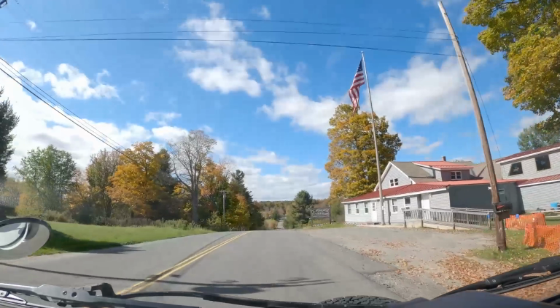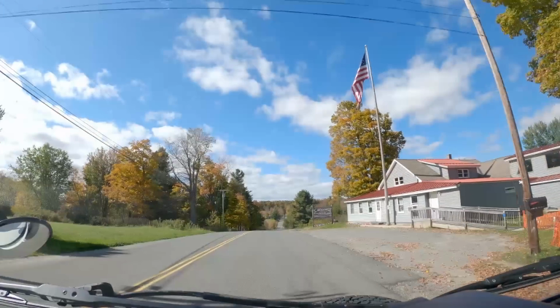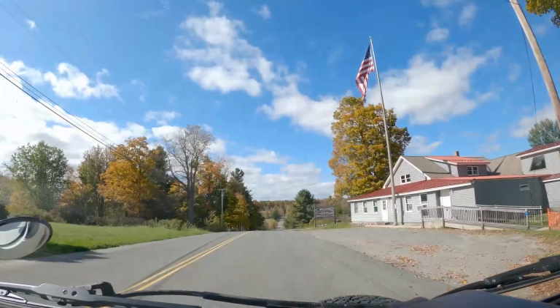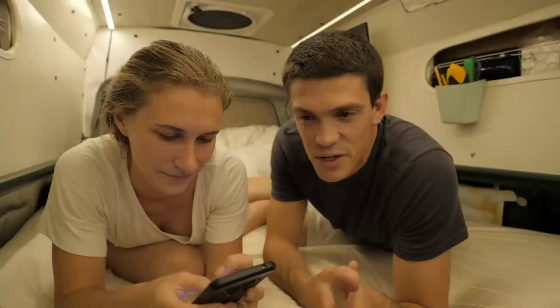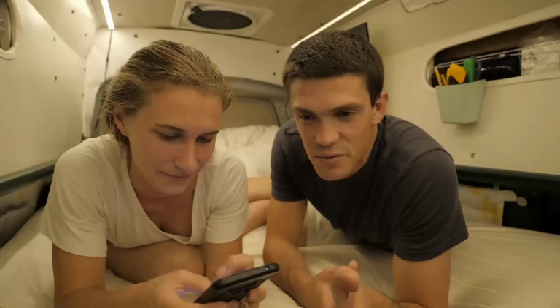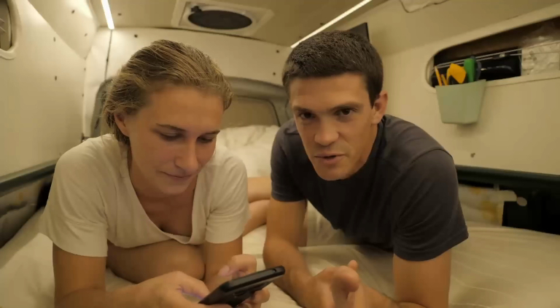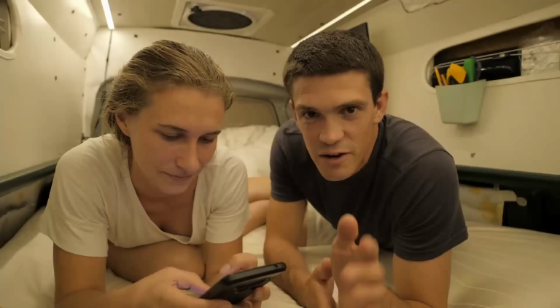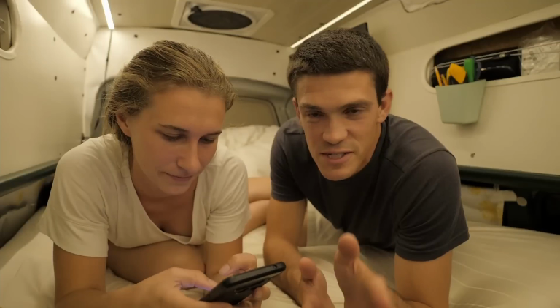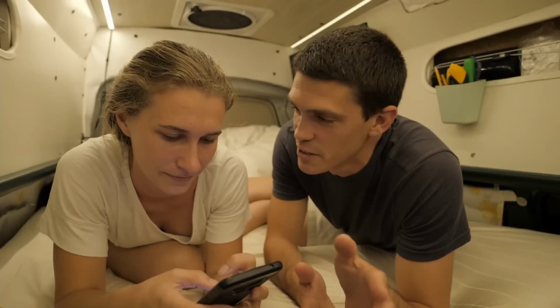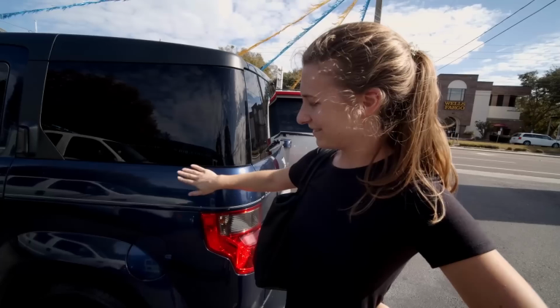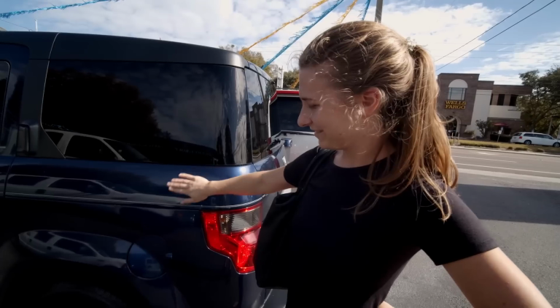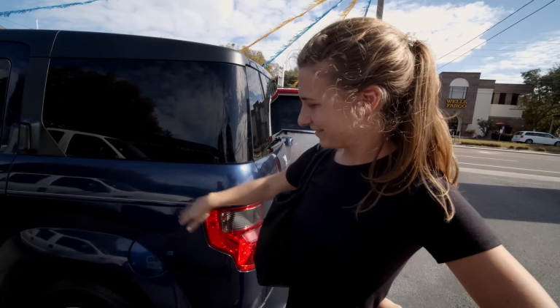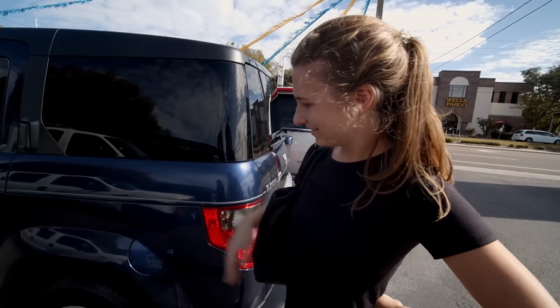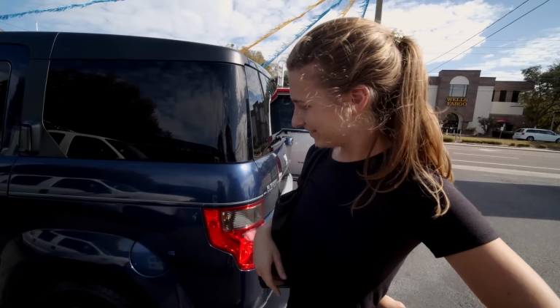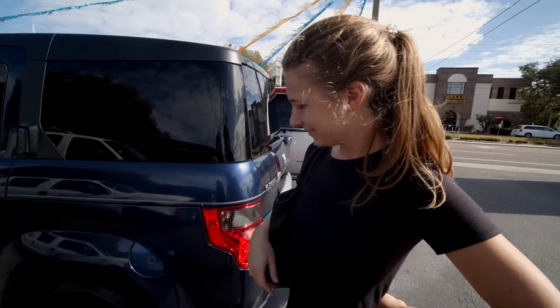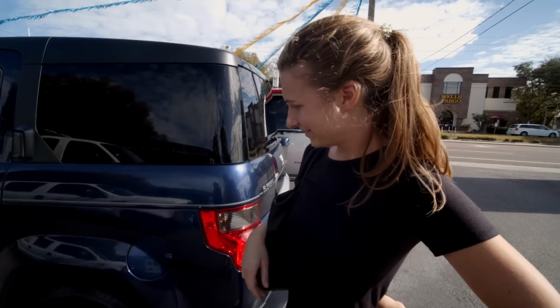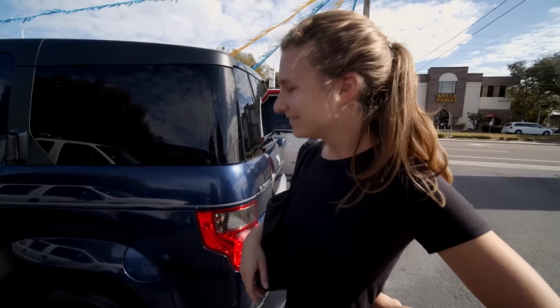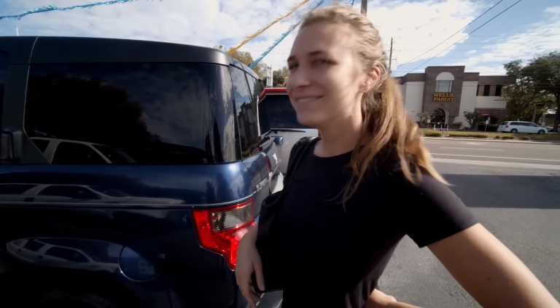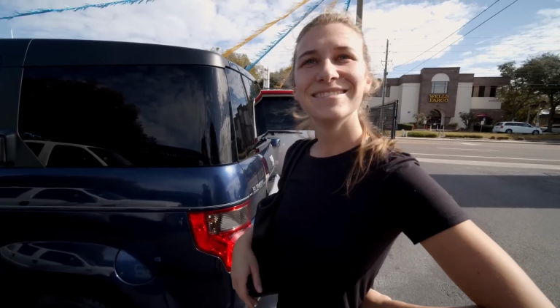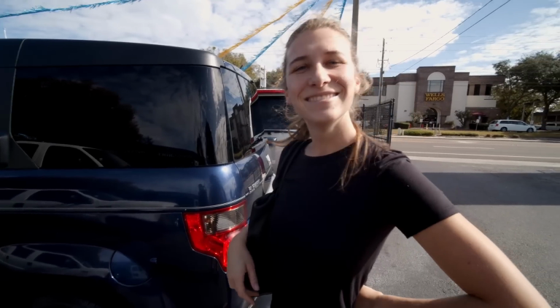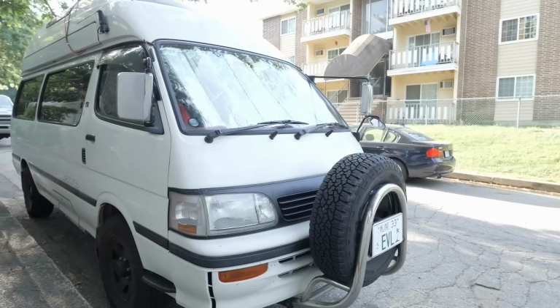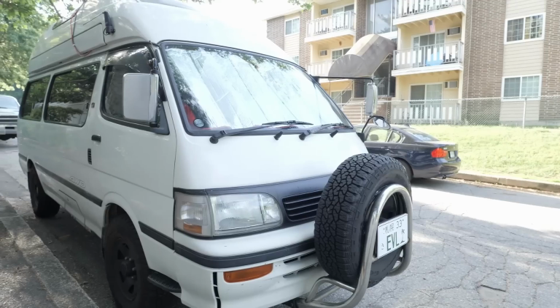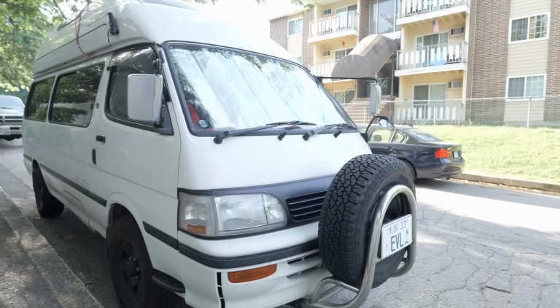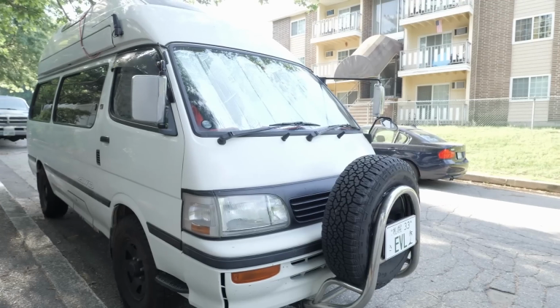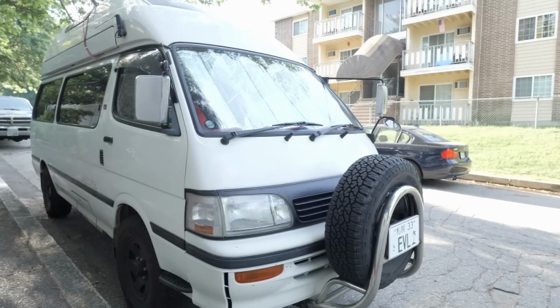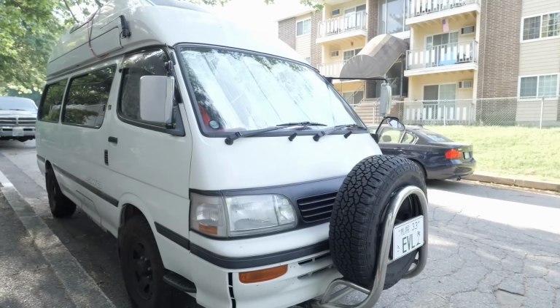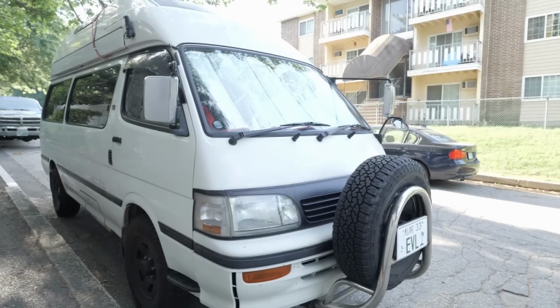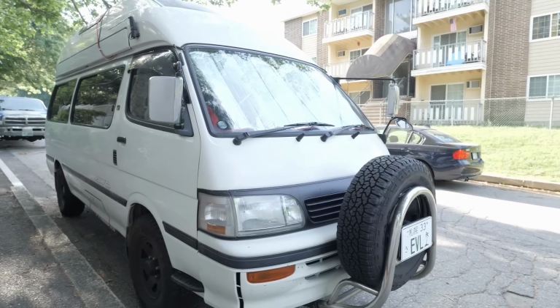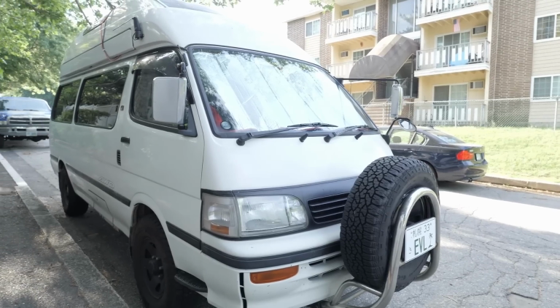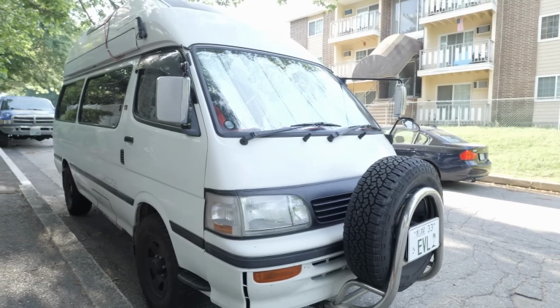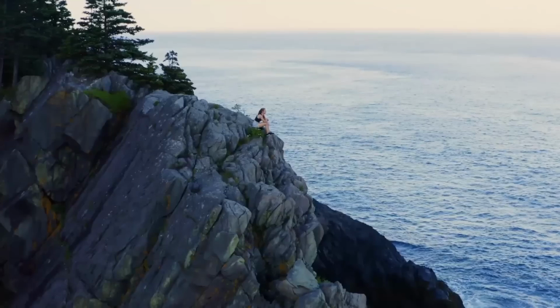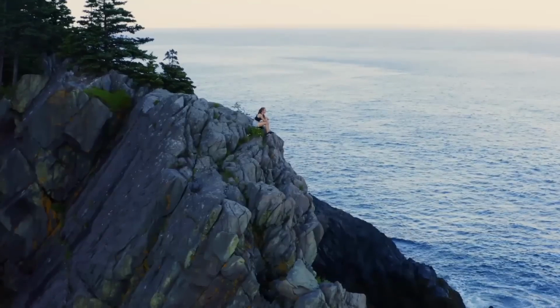We are Nate and Shannon, a traveling couple currently exploring the U.S. in our Toyota camper van.